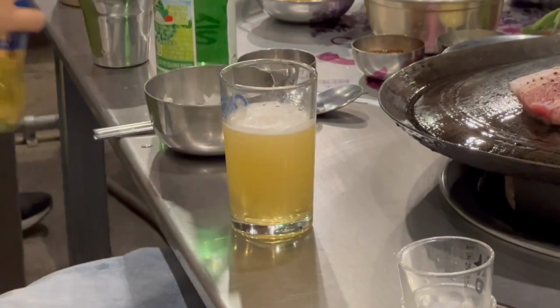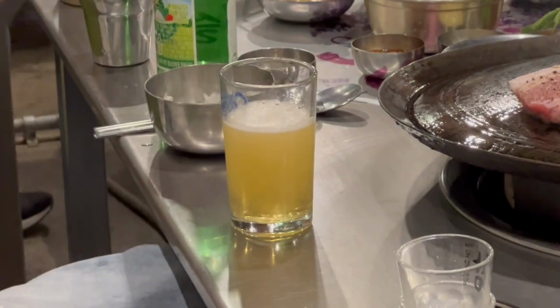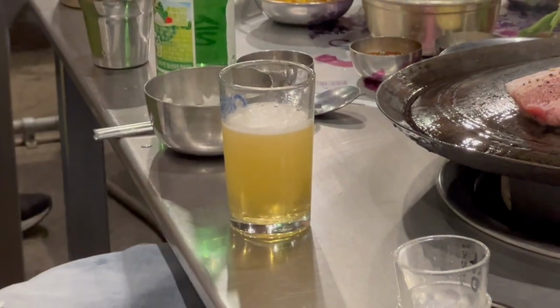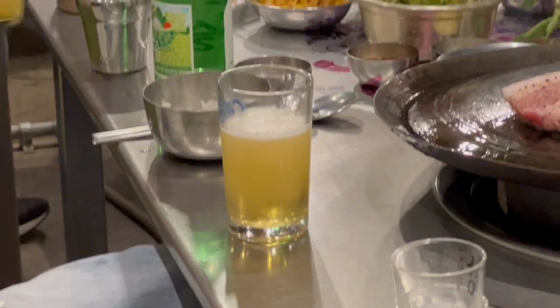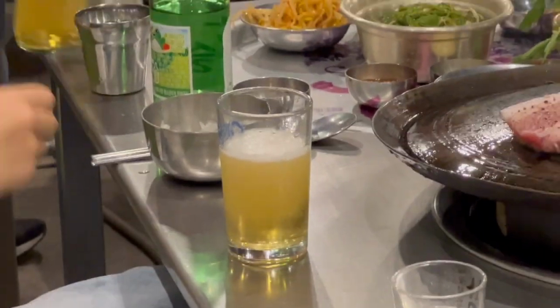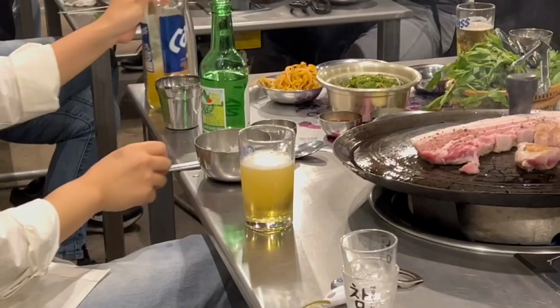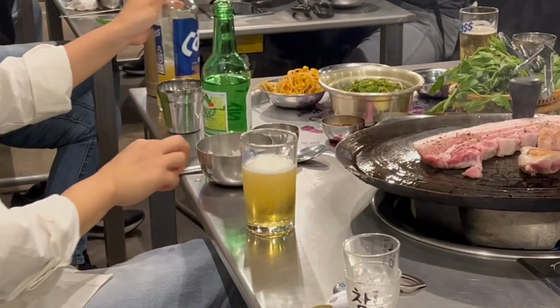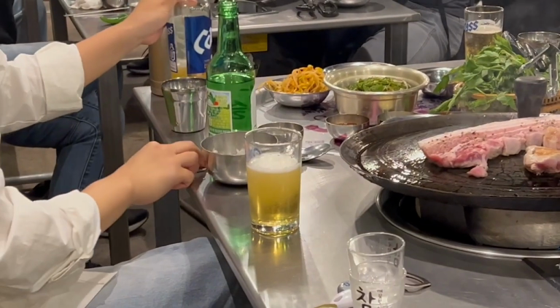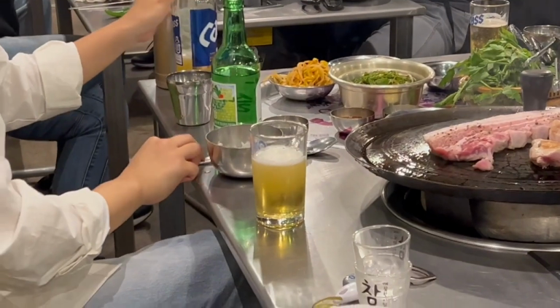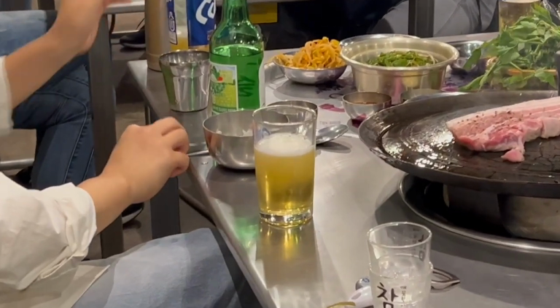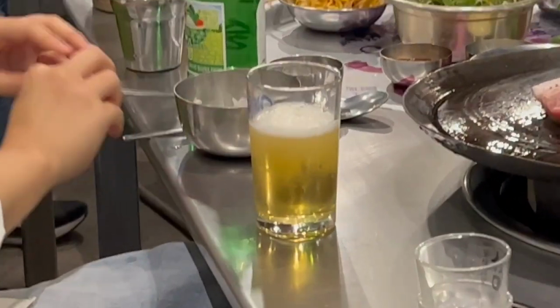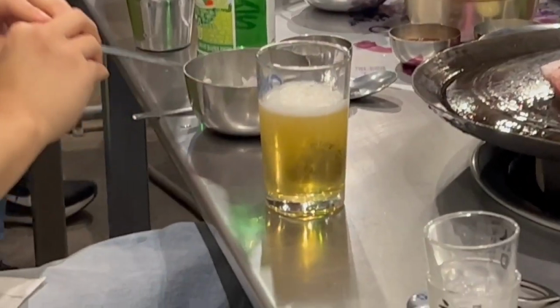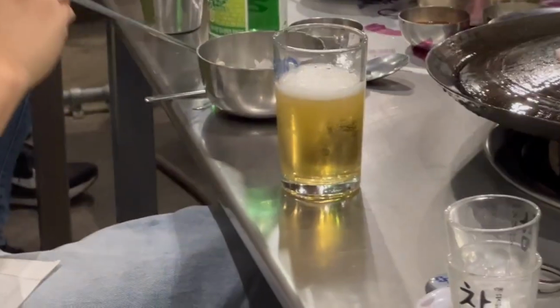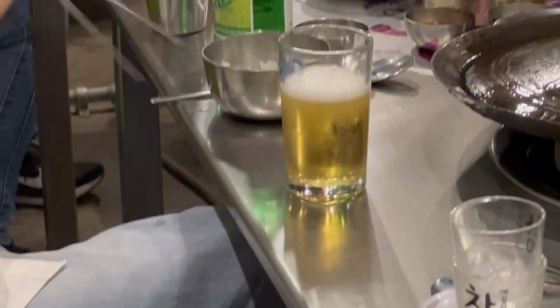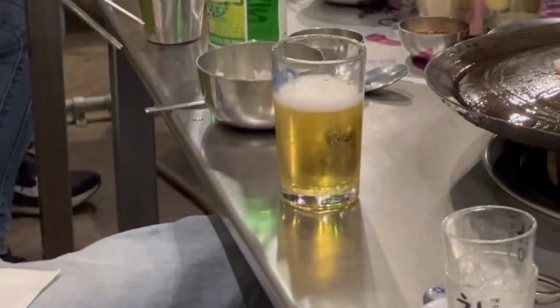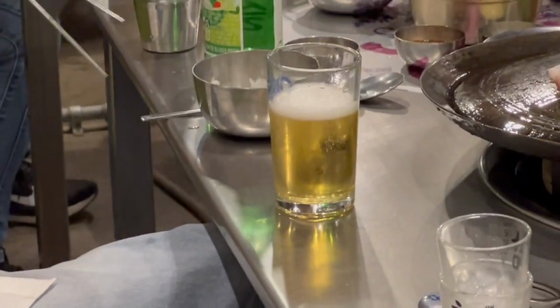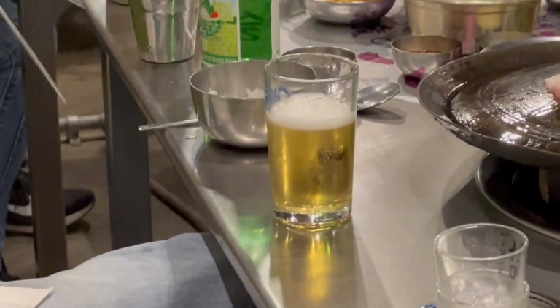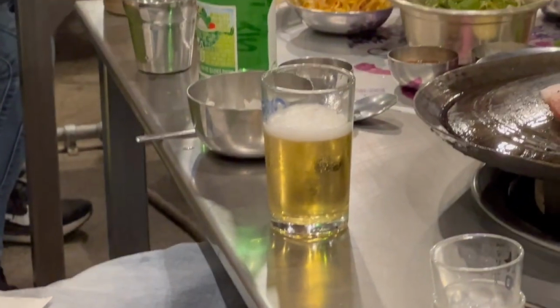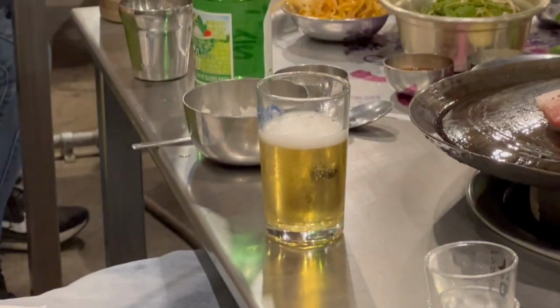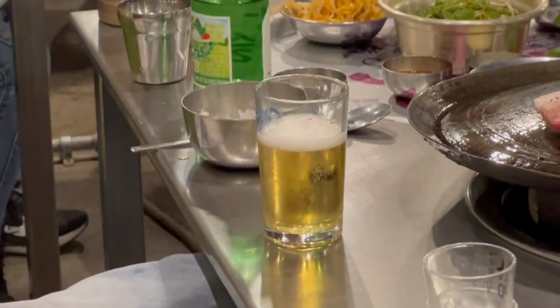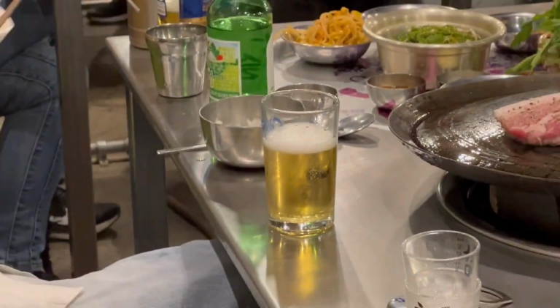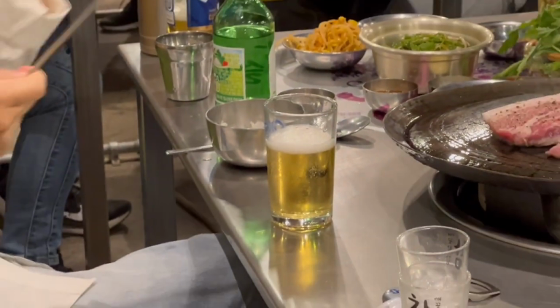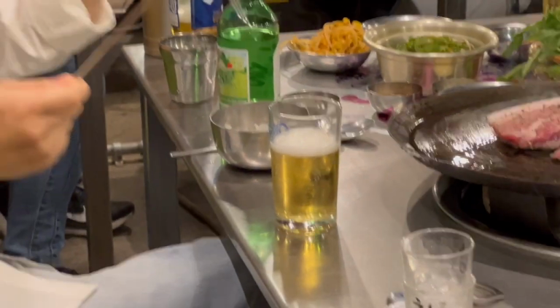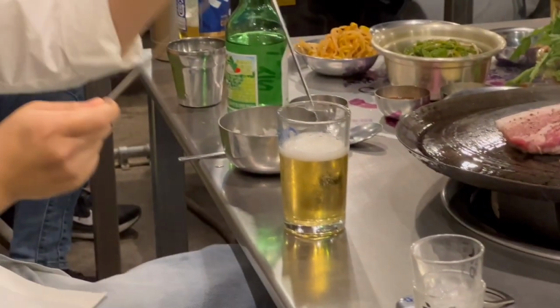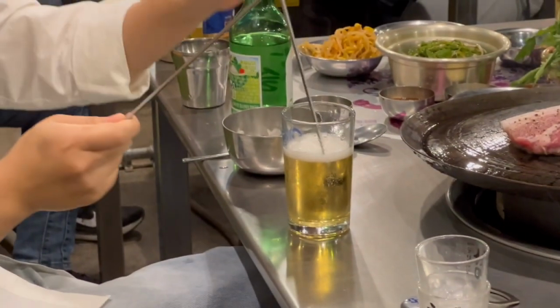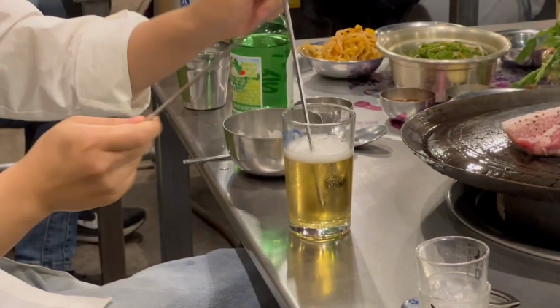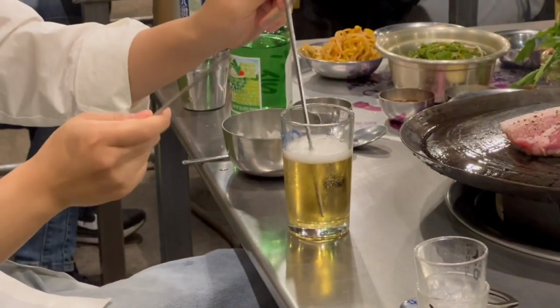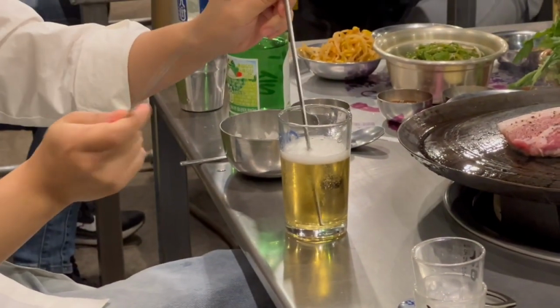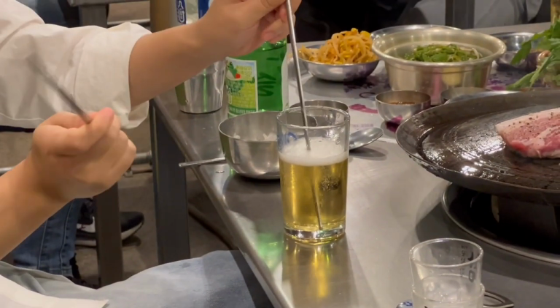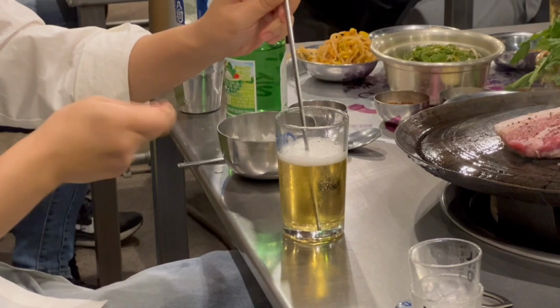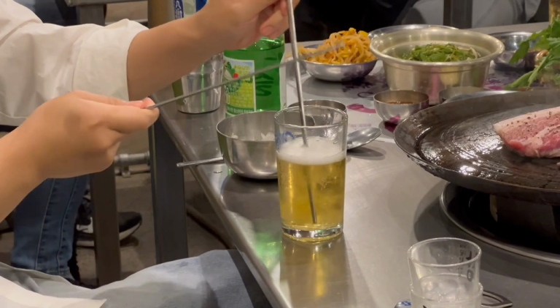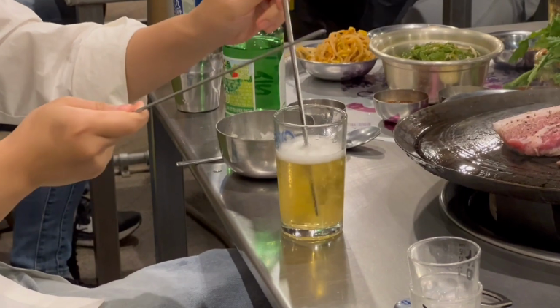Next, a demo on how locals drink beer in Korea. Thank you for that, neighbor.